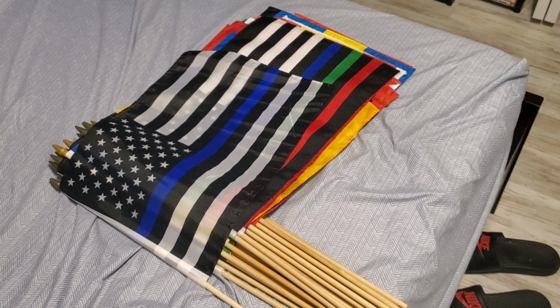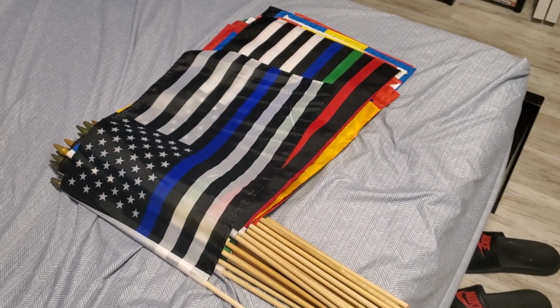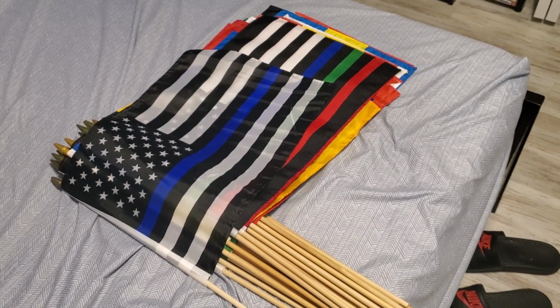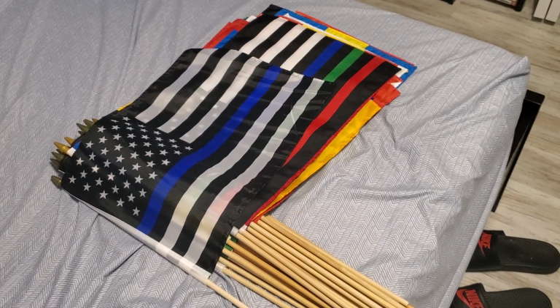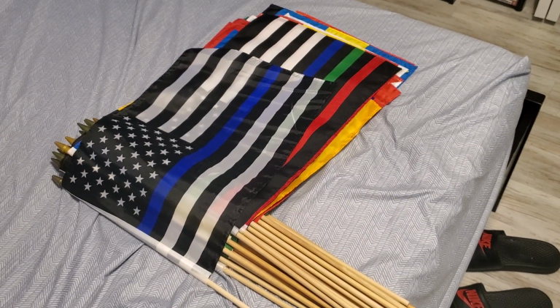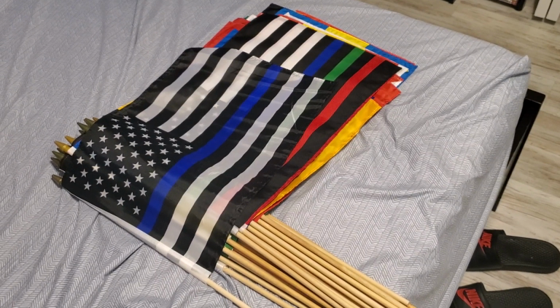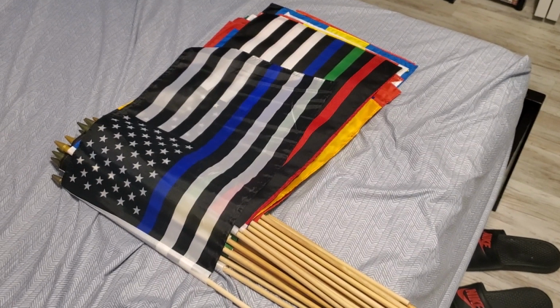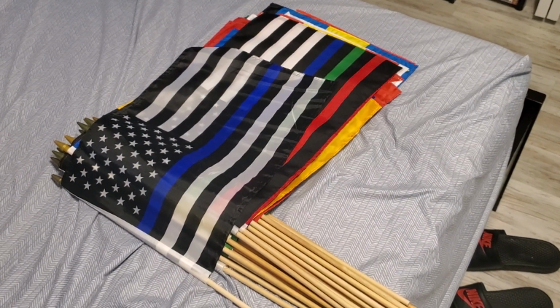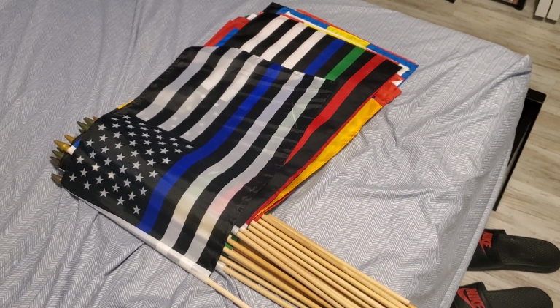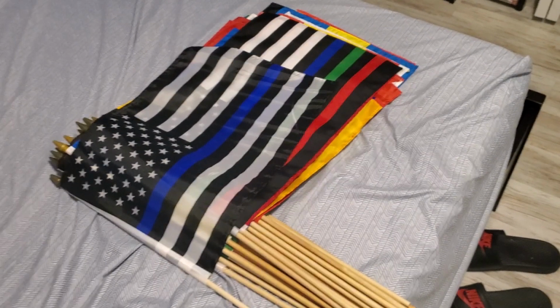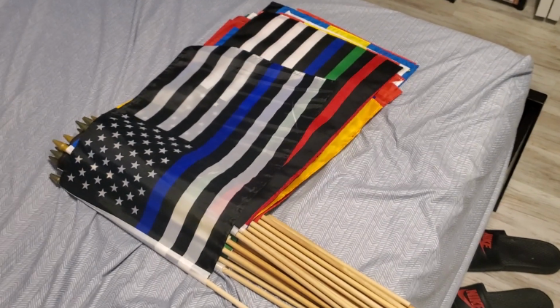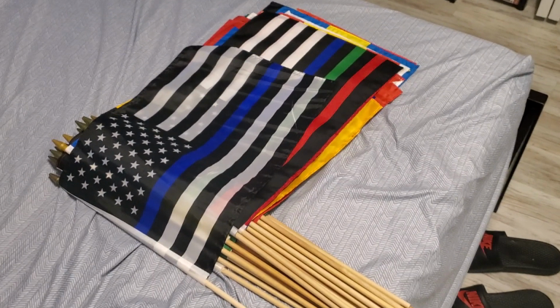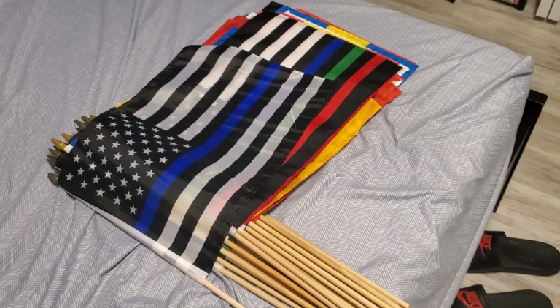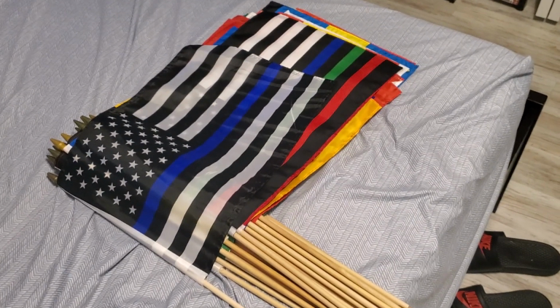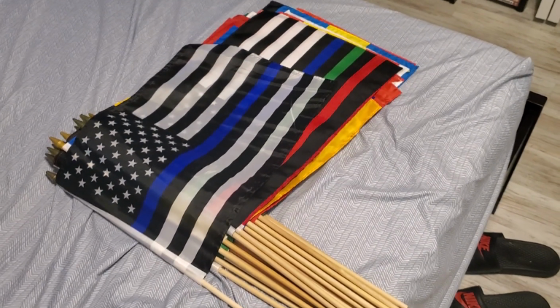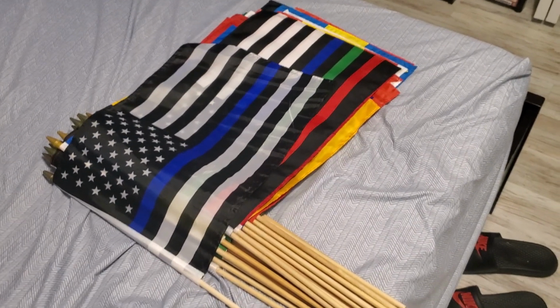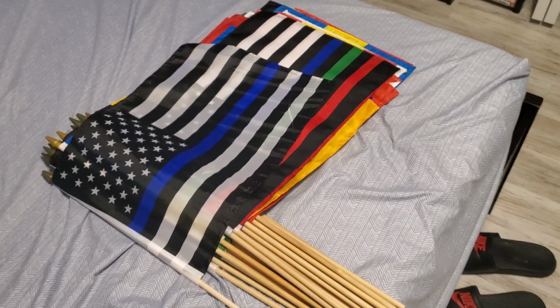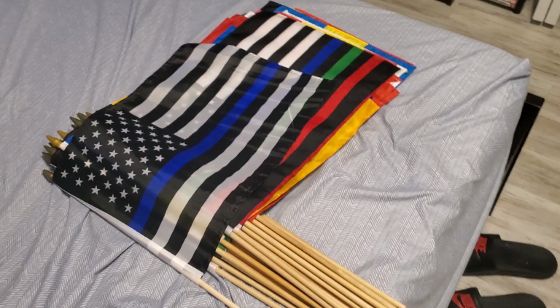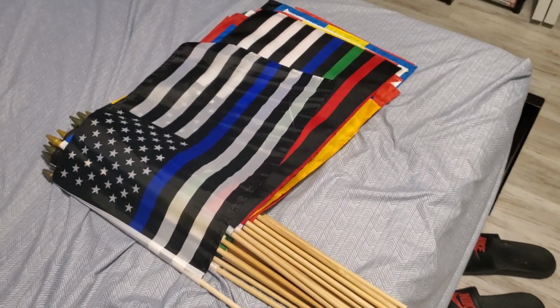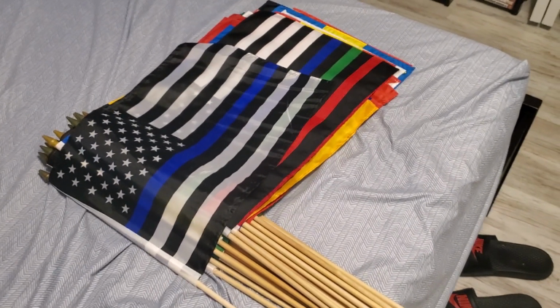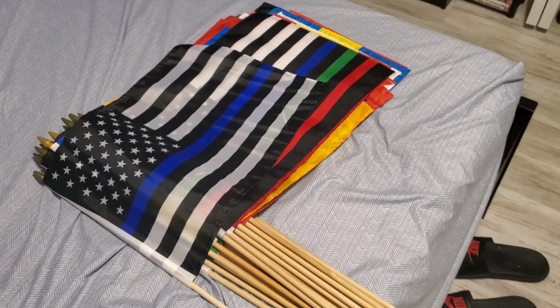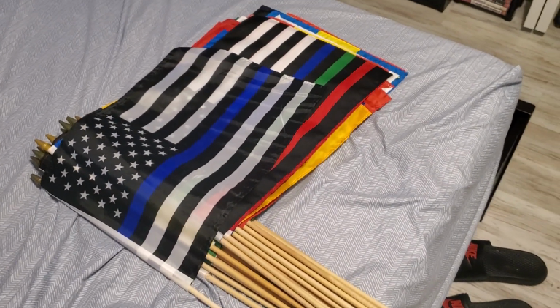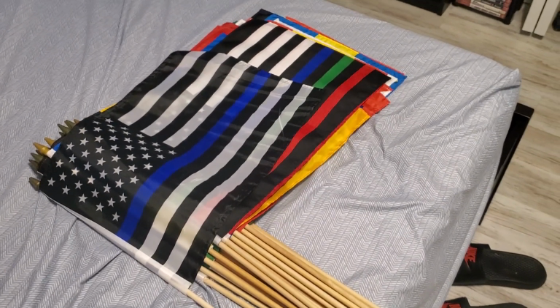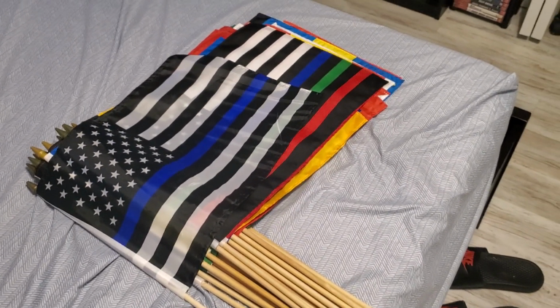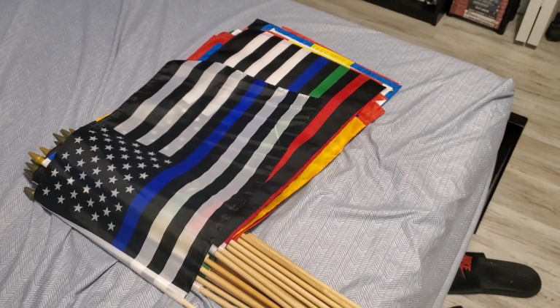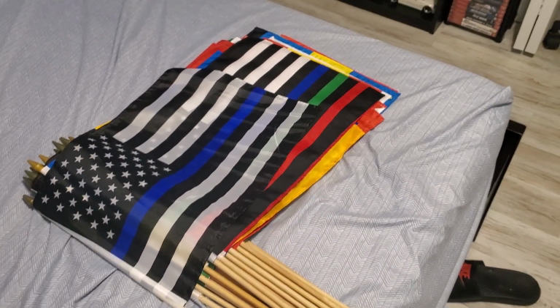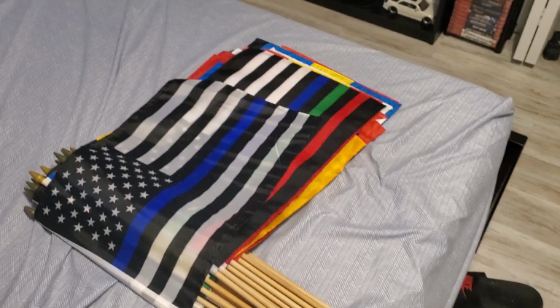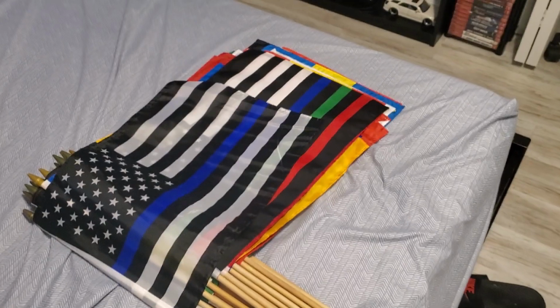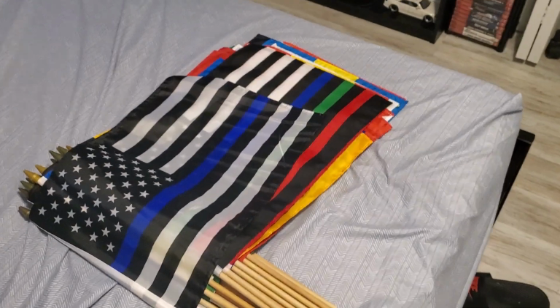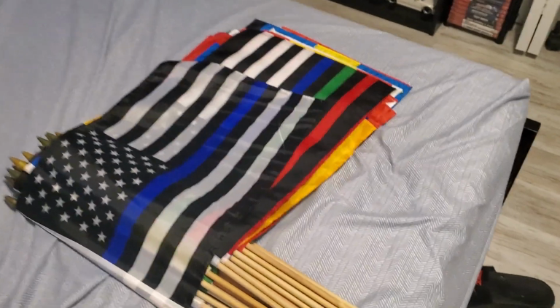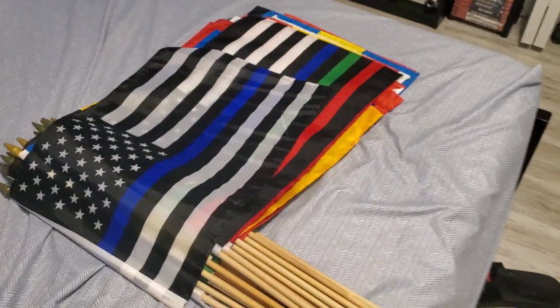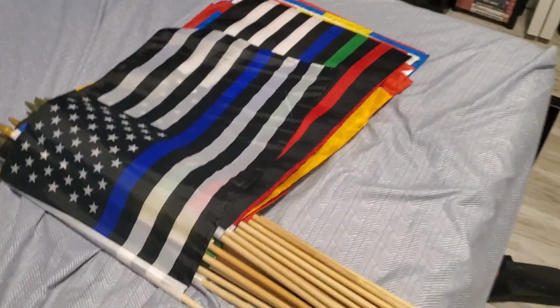Hi, my name is Darren Perez. I got the flag of the United Police — unboxing. I got my Amazon today, so I'll show you right now. Let's get started.